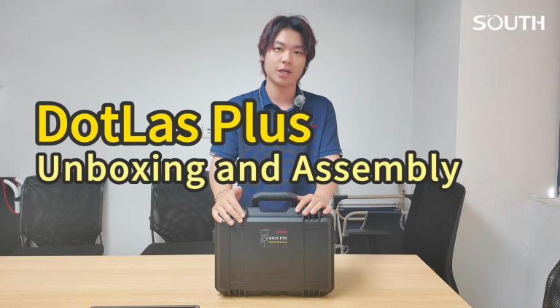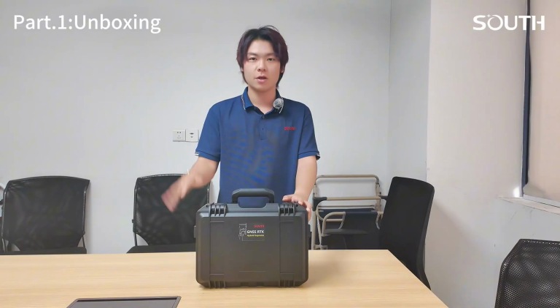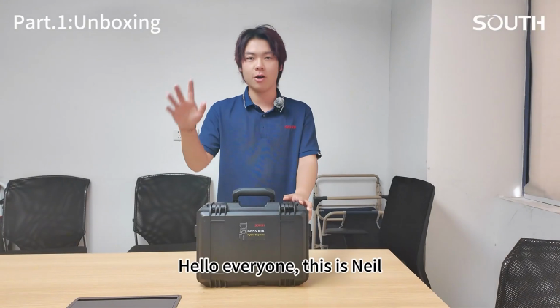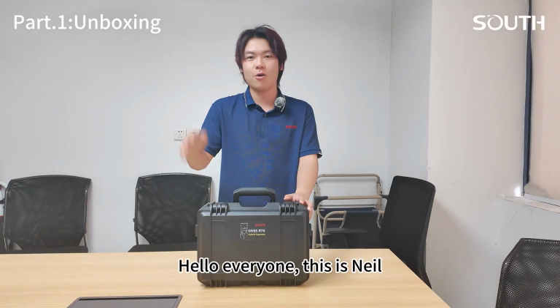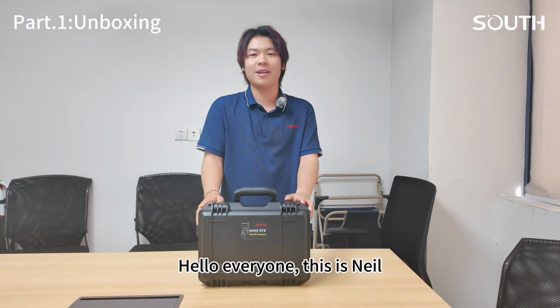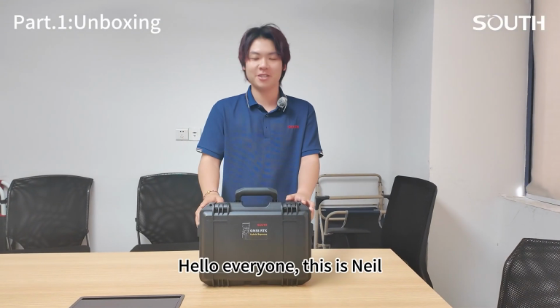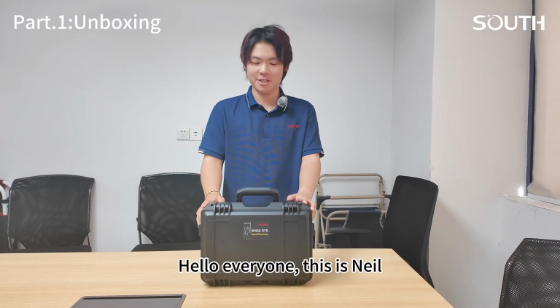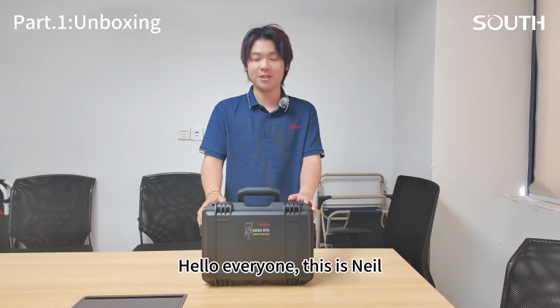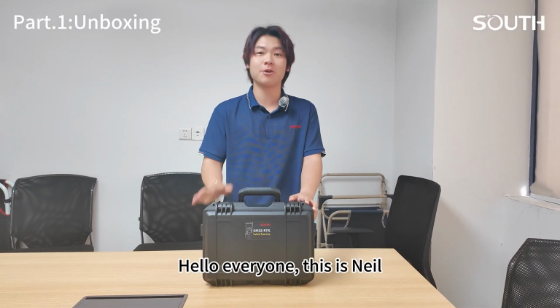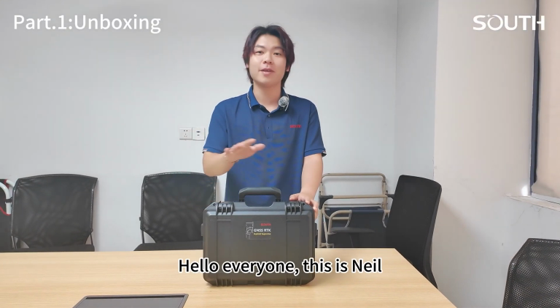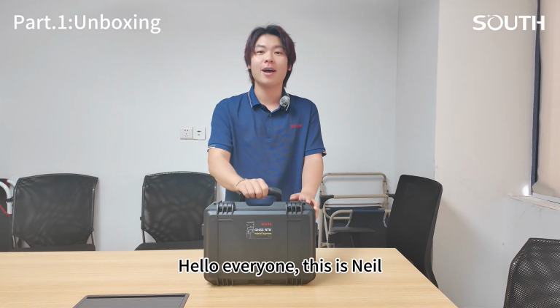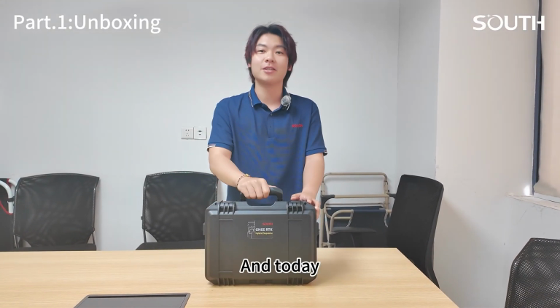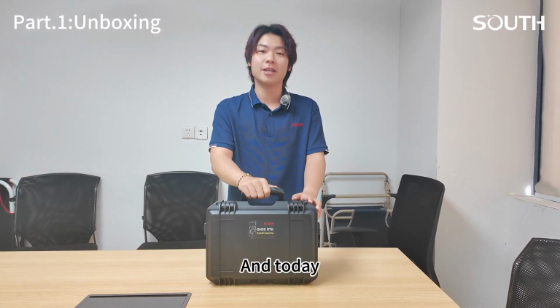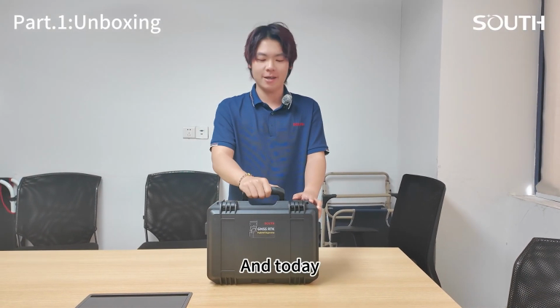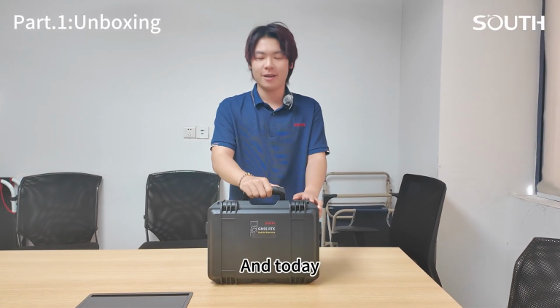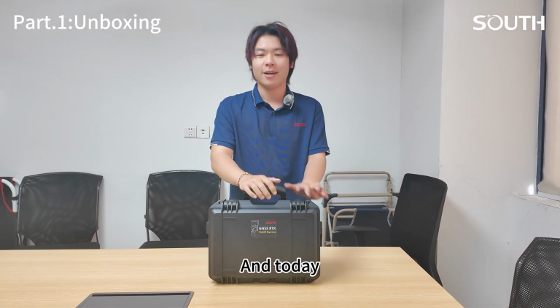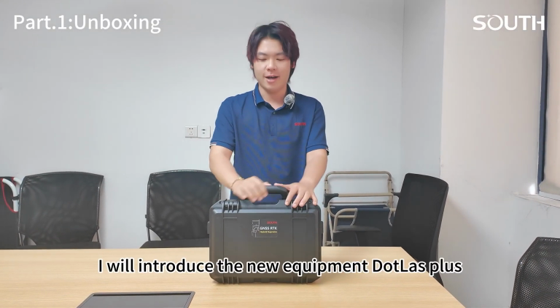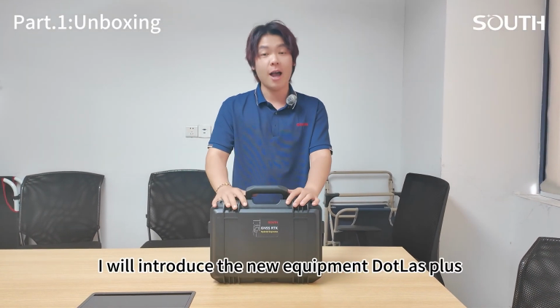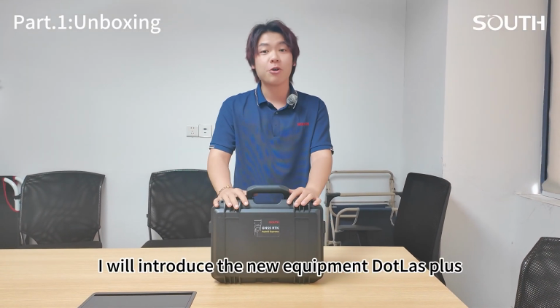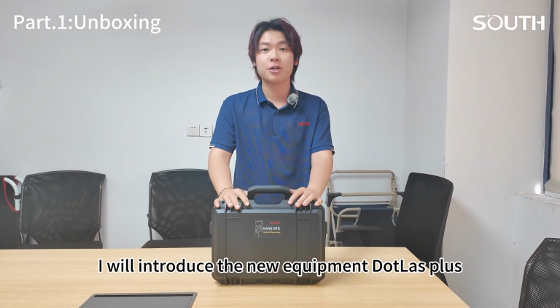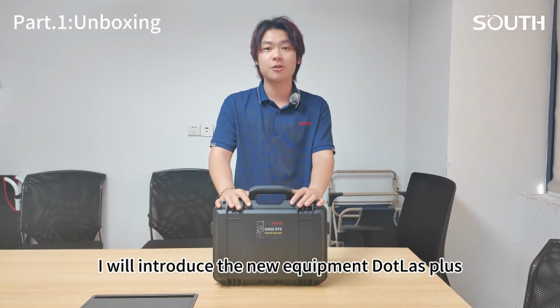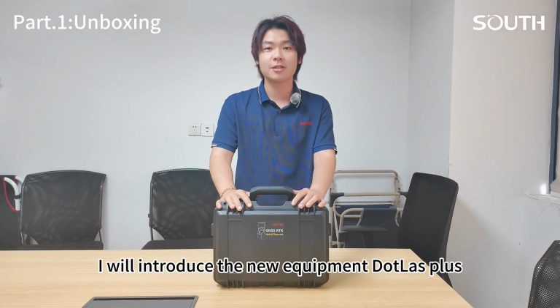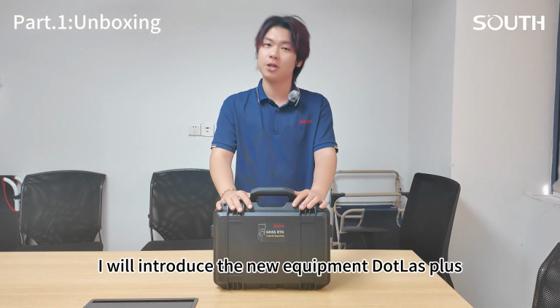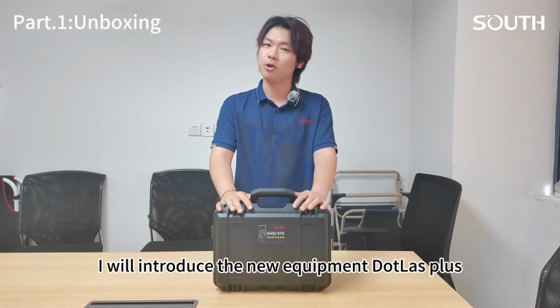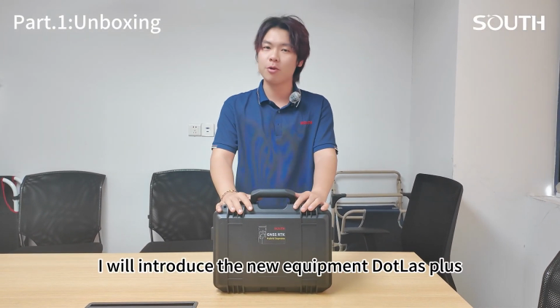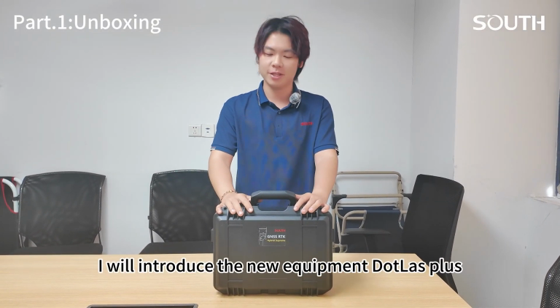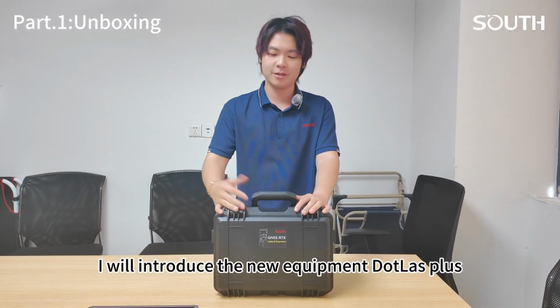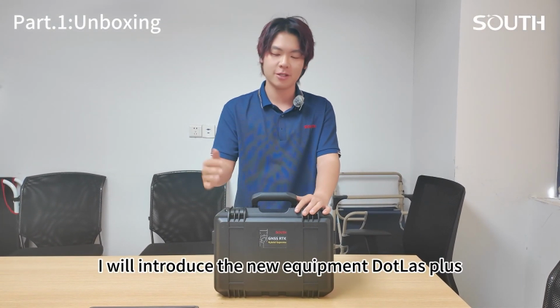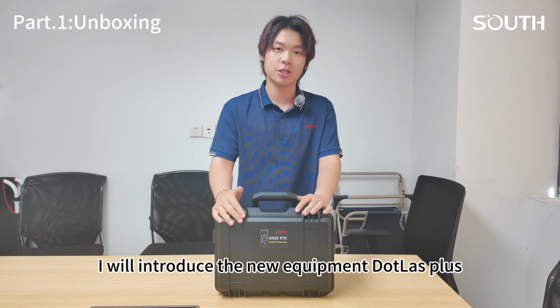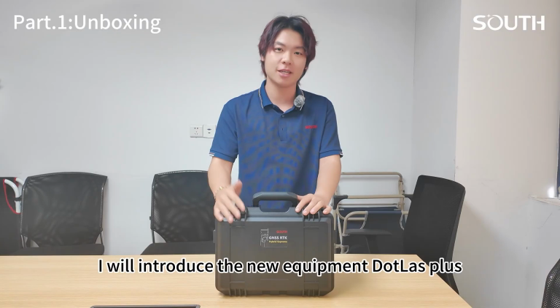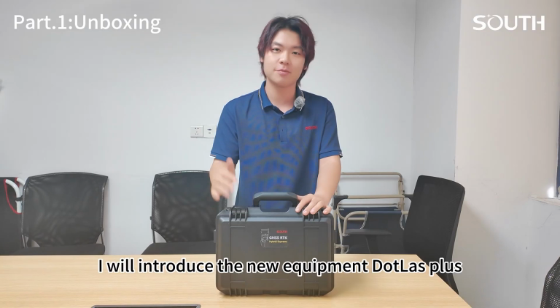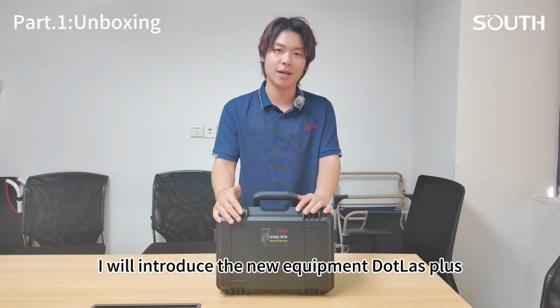Hello everyone, this is Neil, and today I will introduce the new equipment DotaLas Plus.